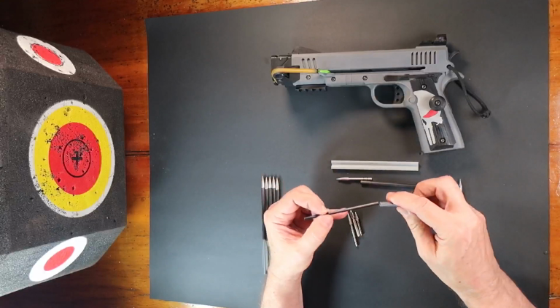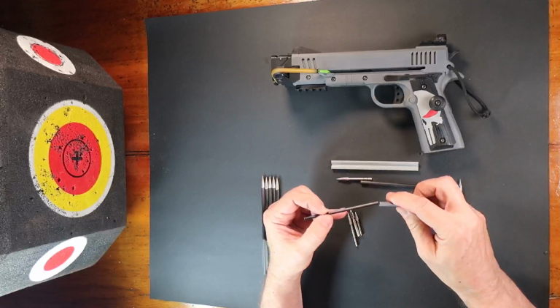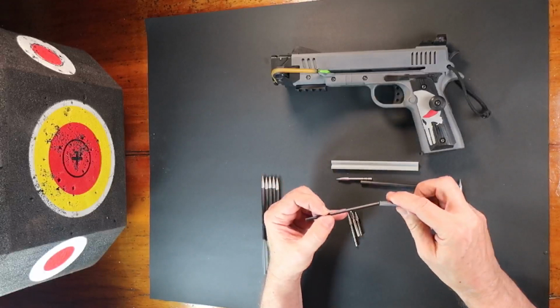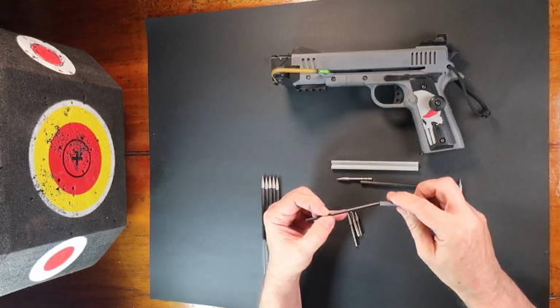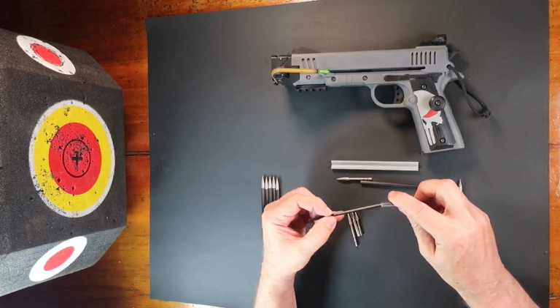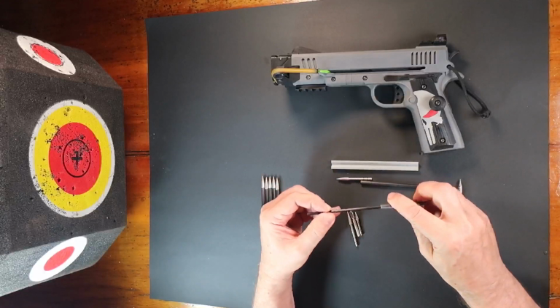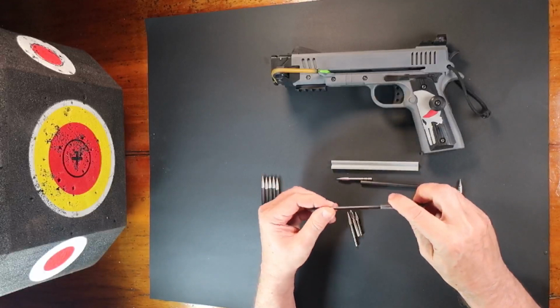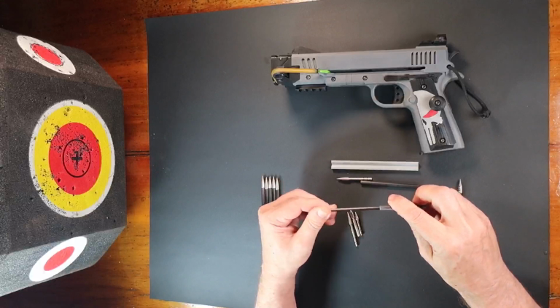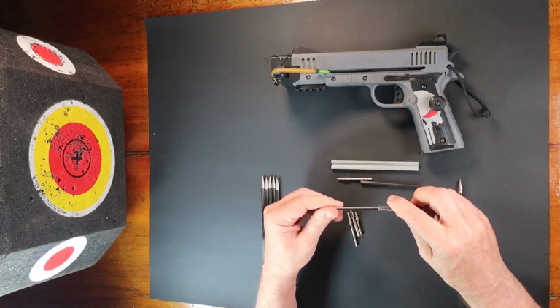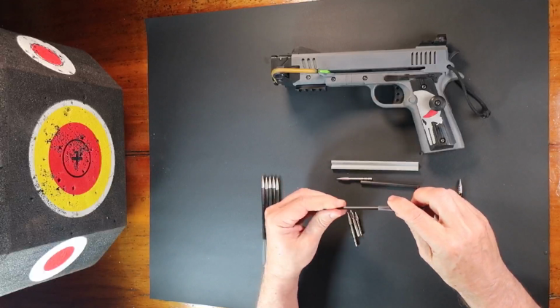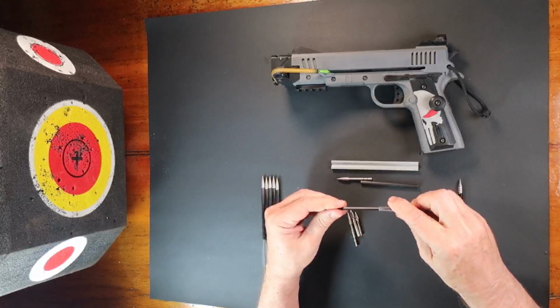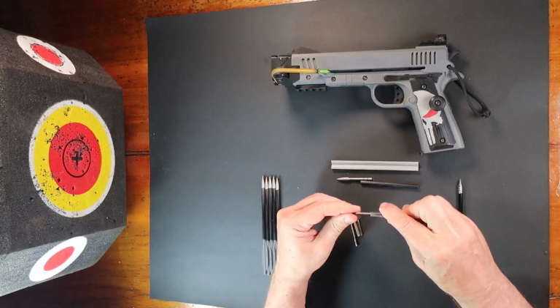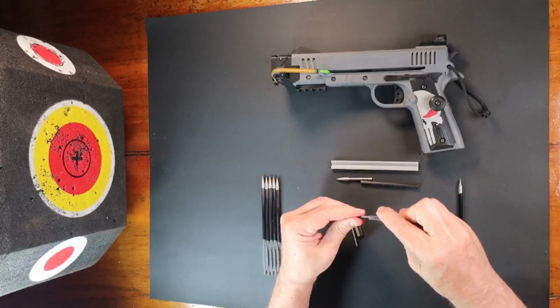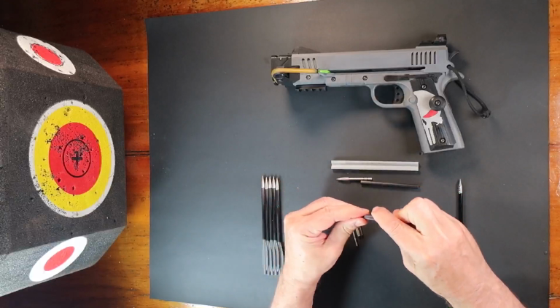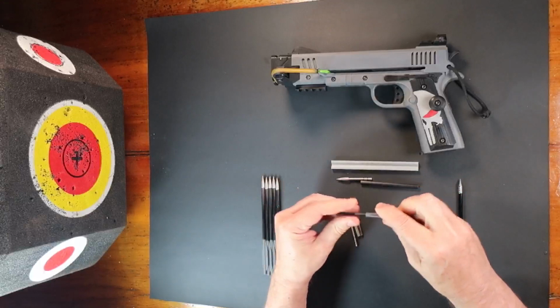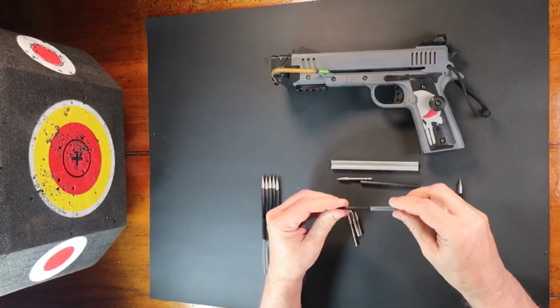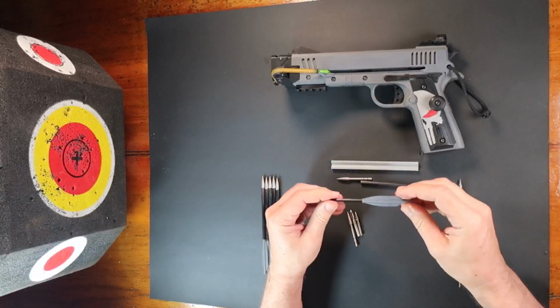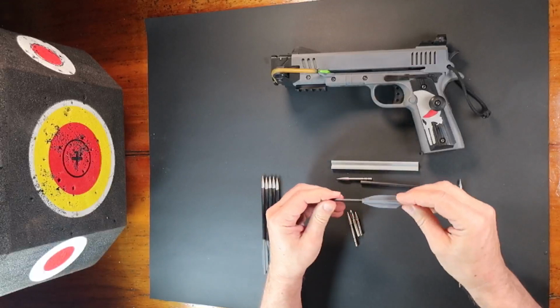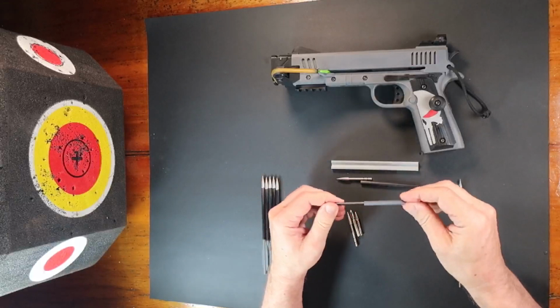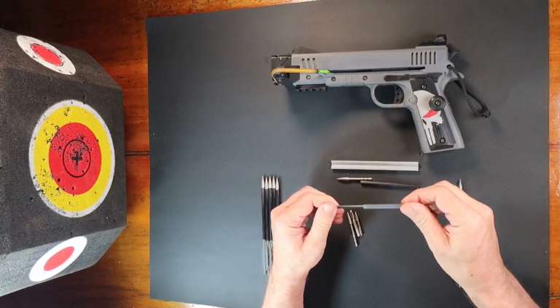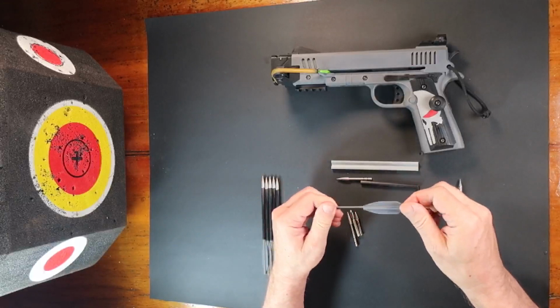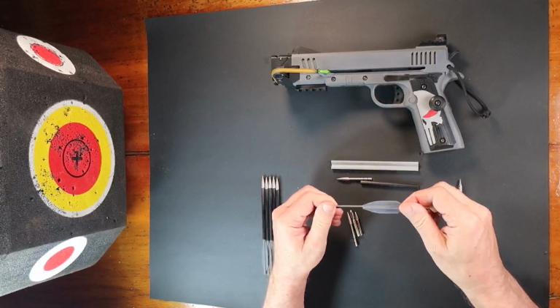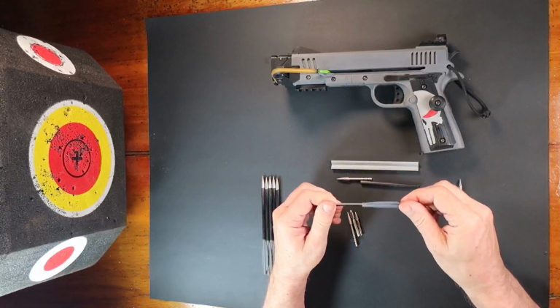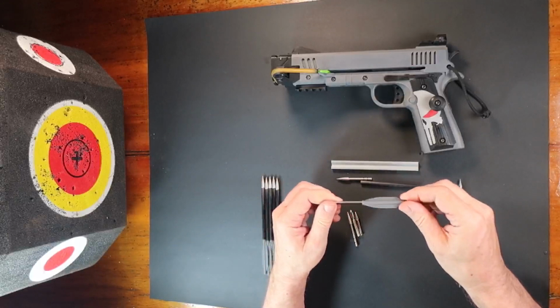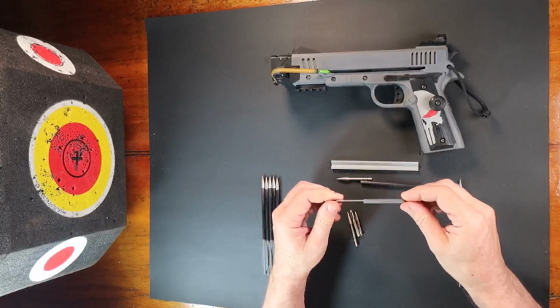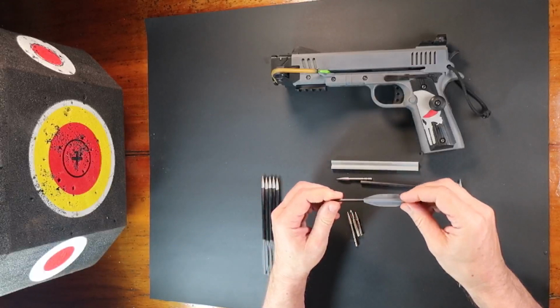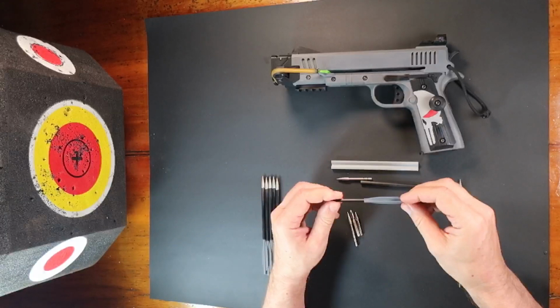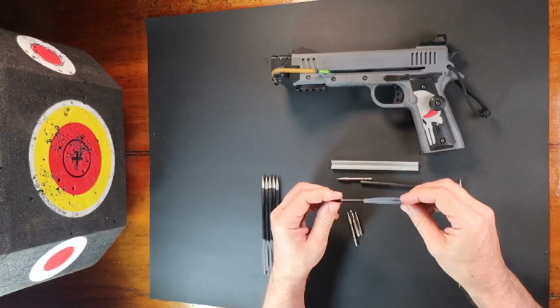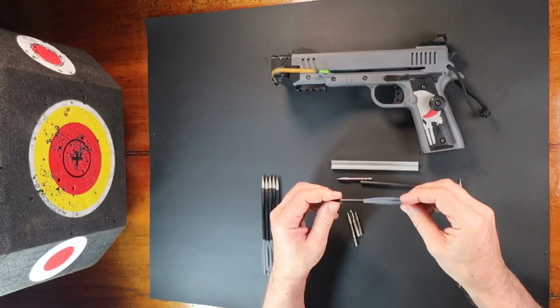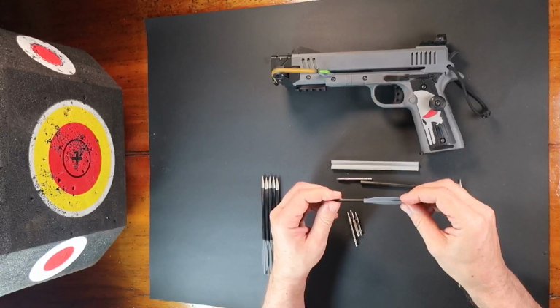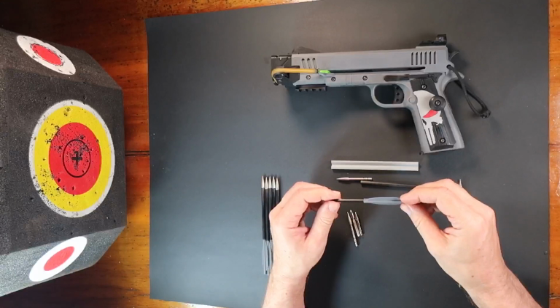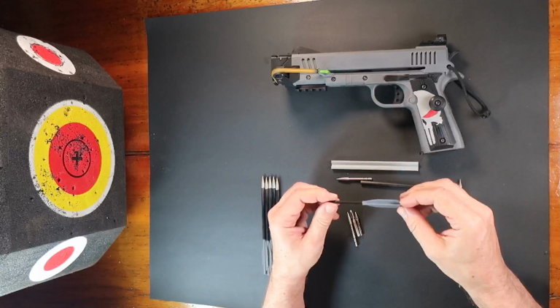Finally, I use a section of 4 millimeter carbon tube that acts as a connector. This inserts right into the base of the fletching.